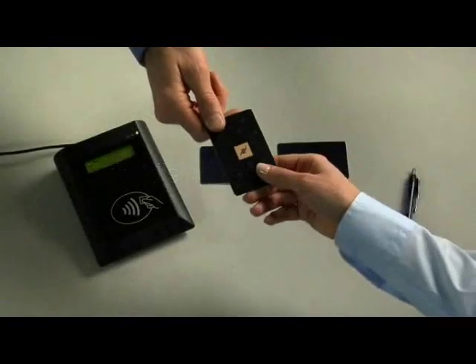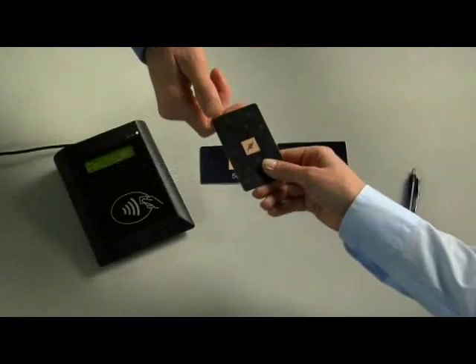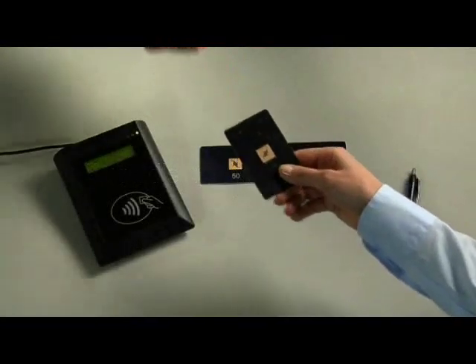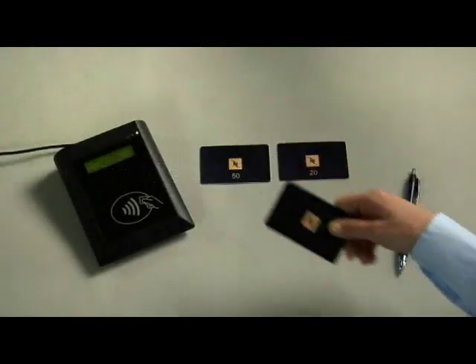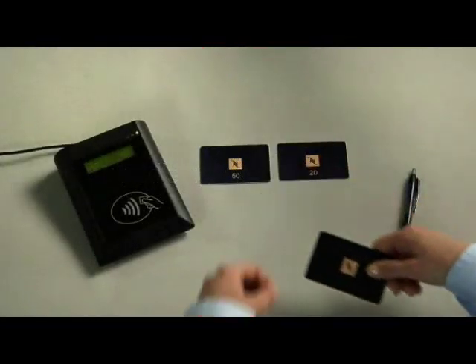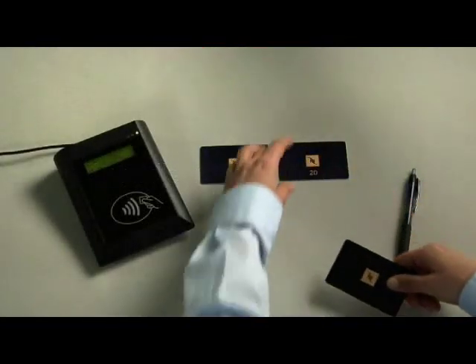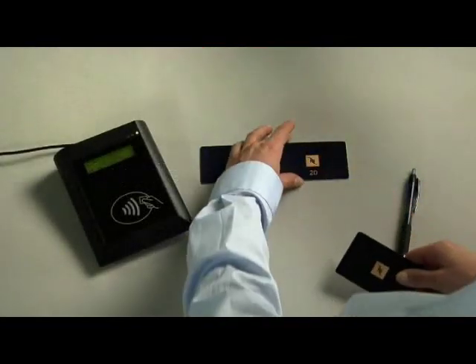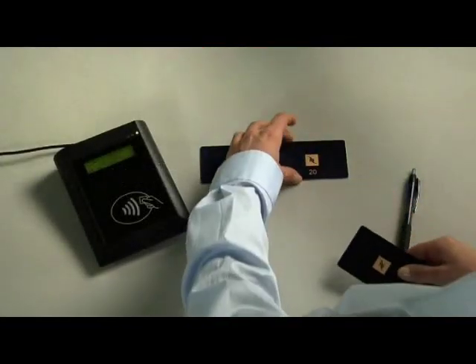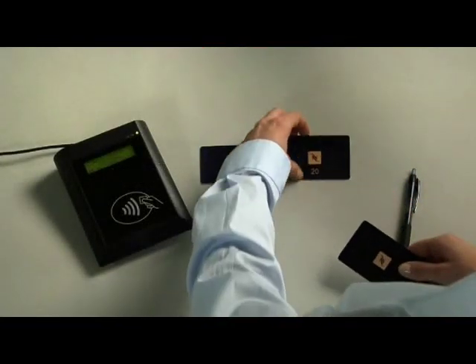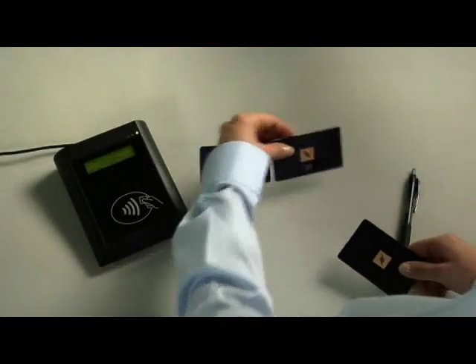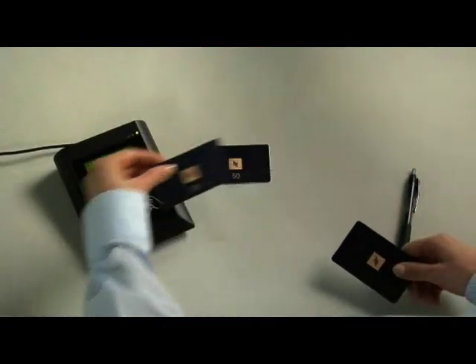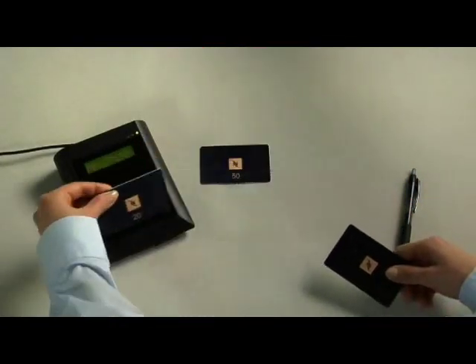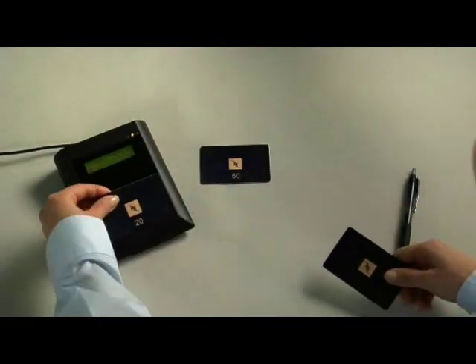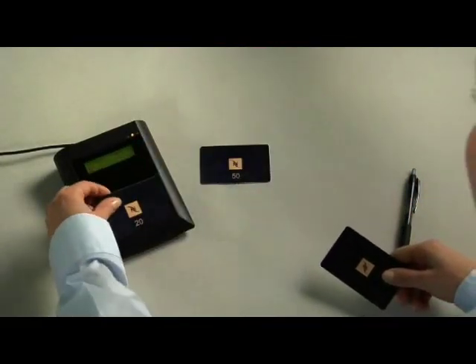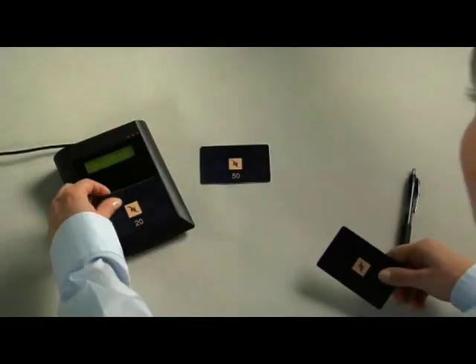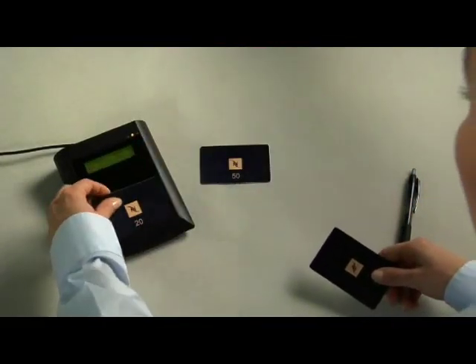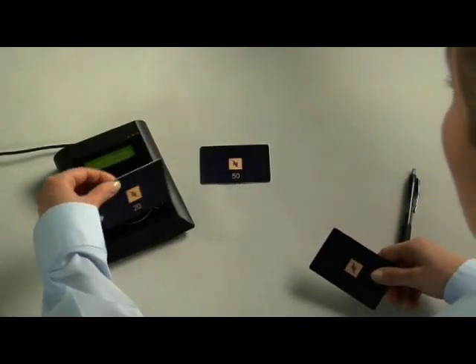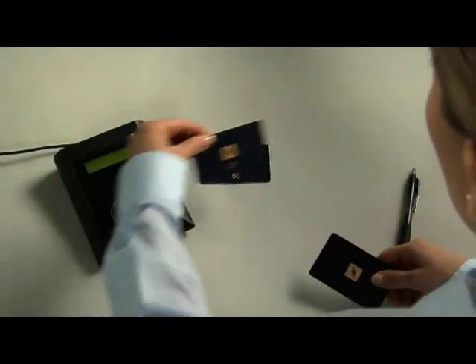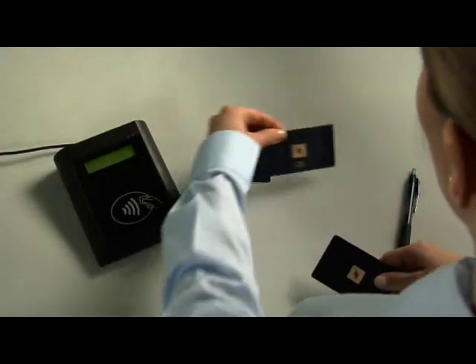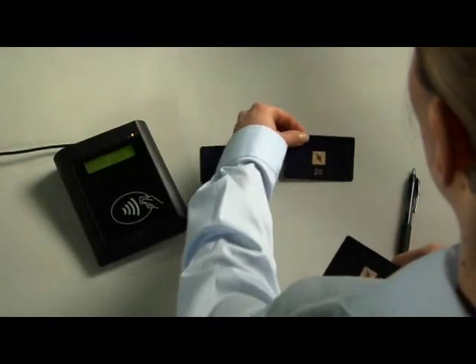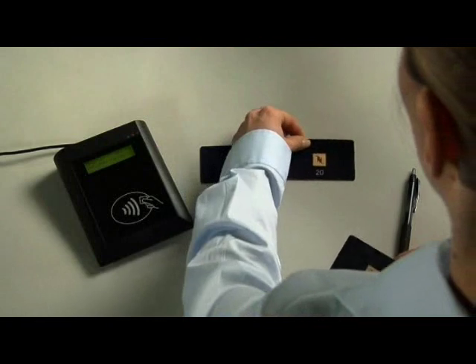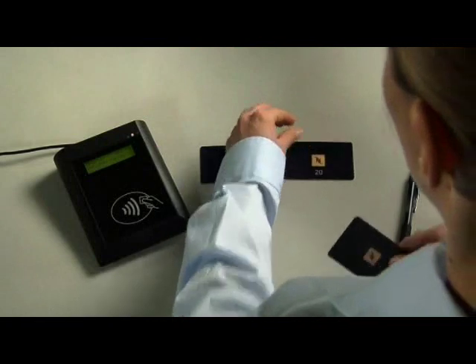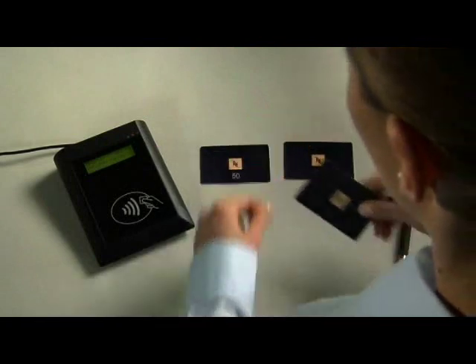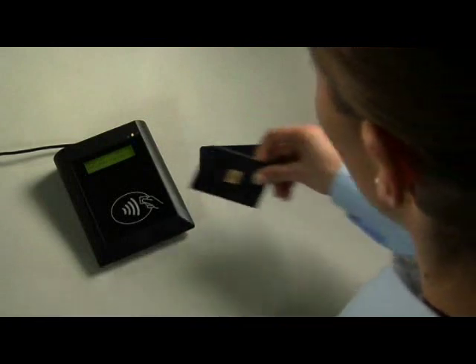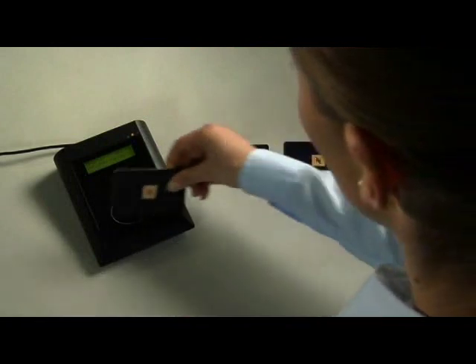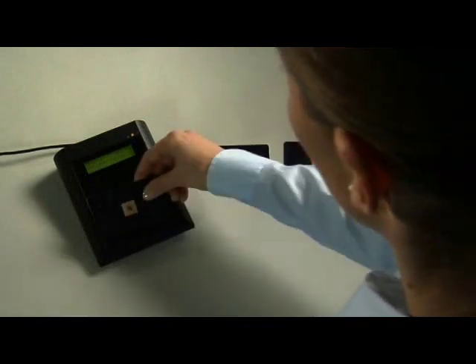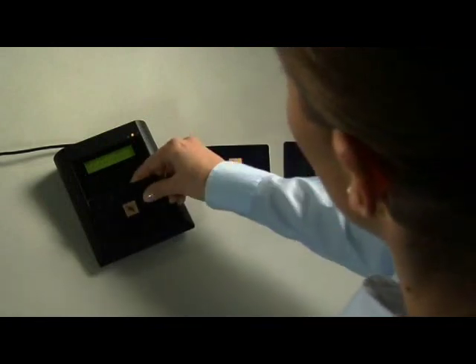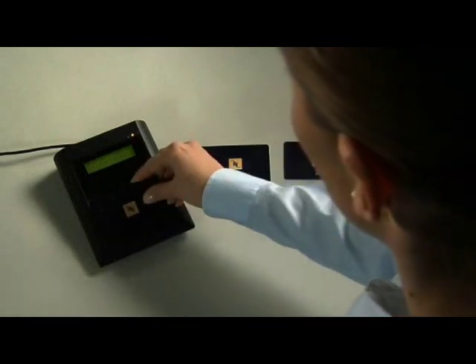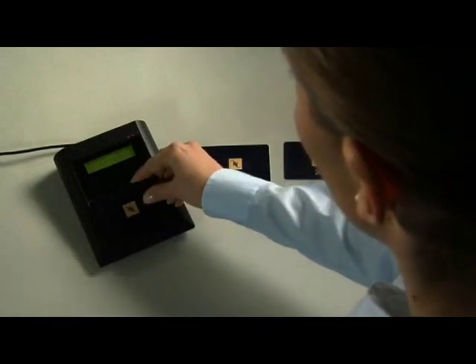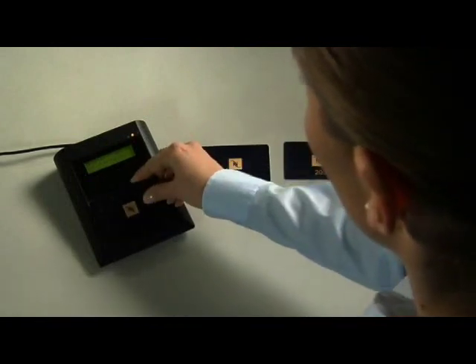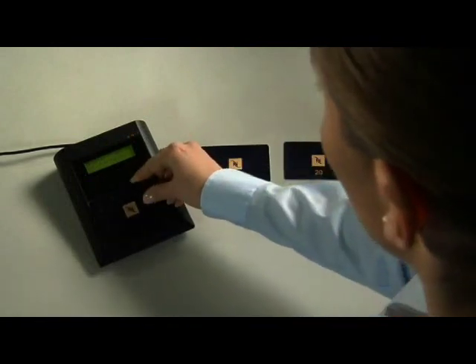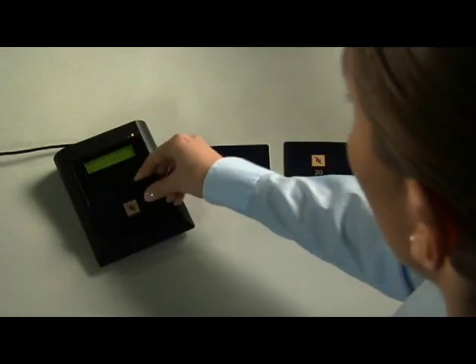If you want to subsidize some coffees for your employees or visitors, simply manage this directly at the loading station.